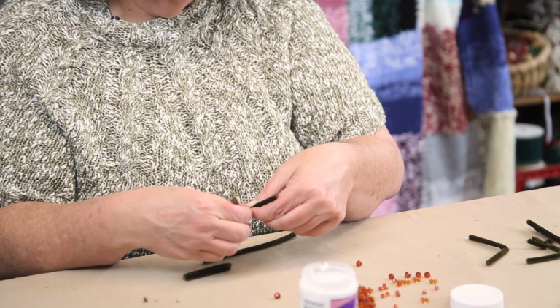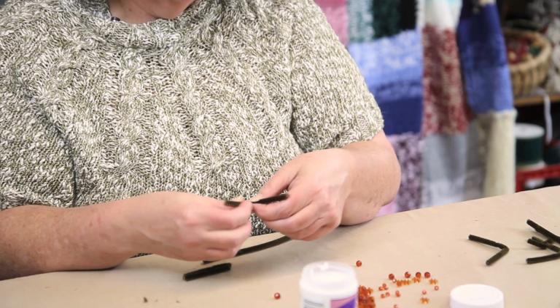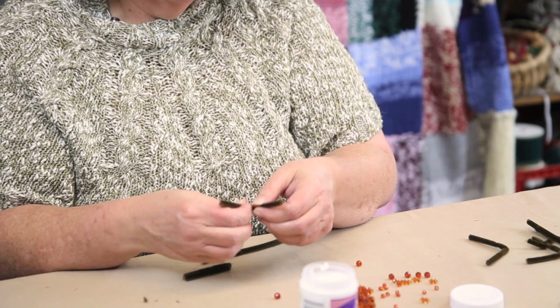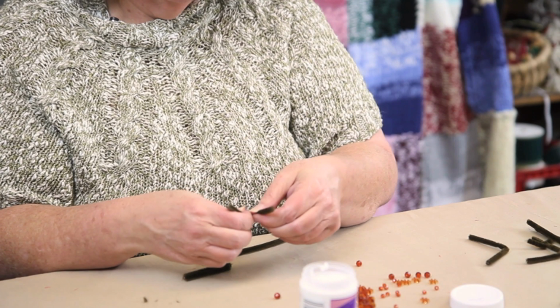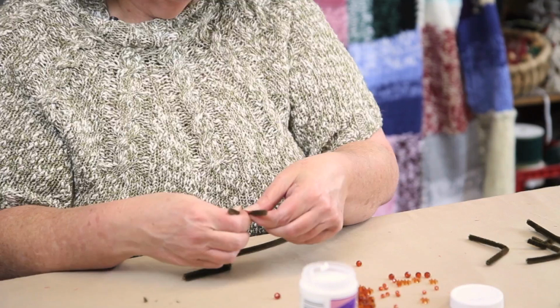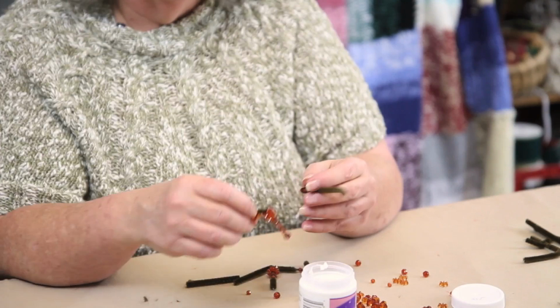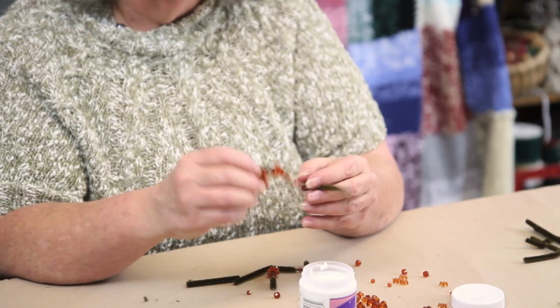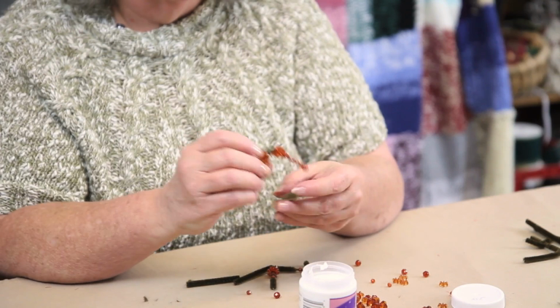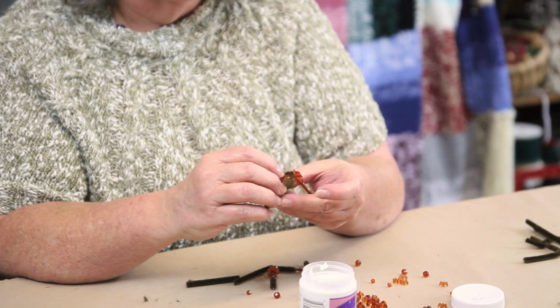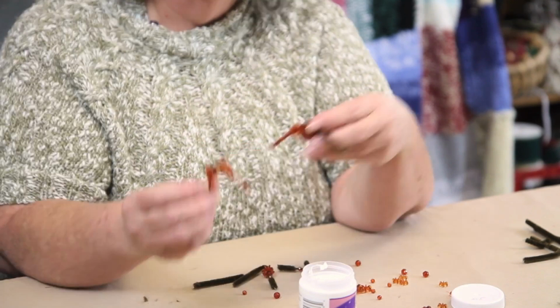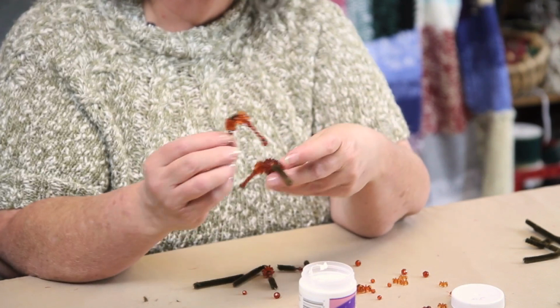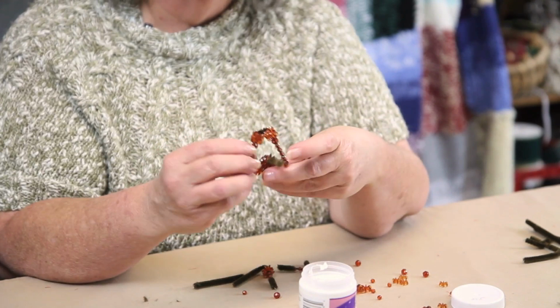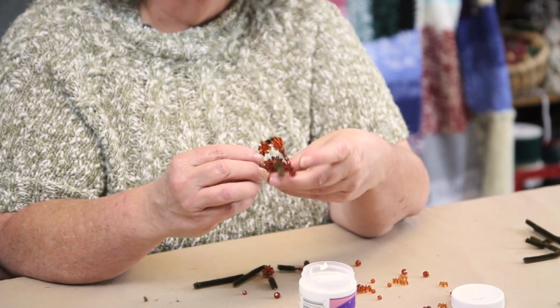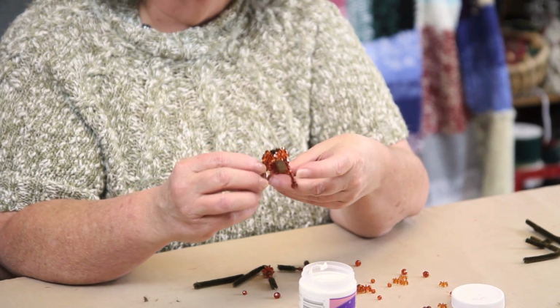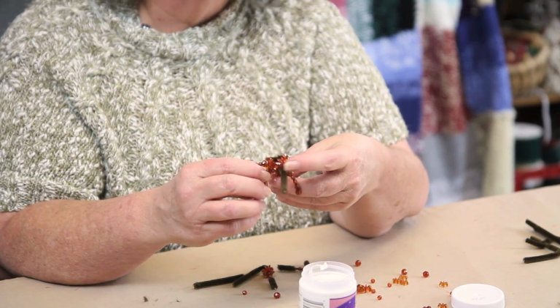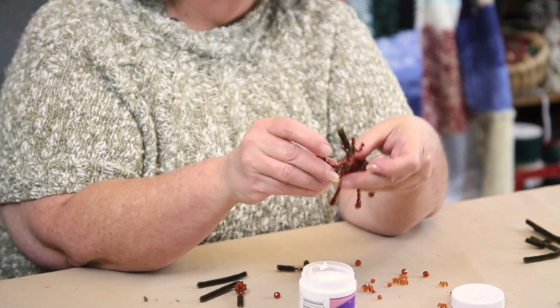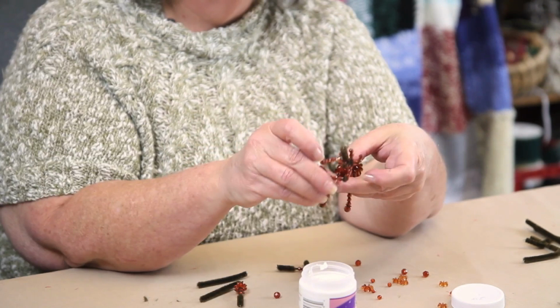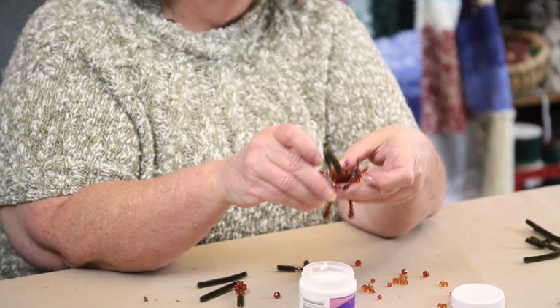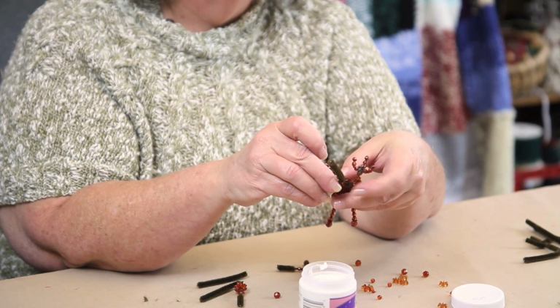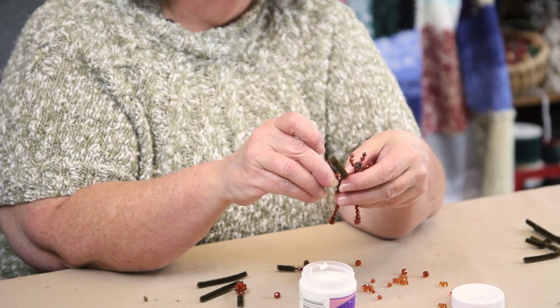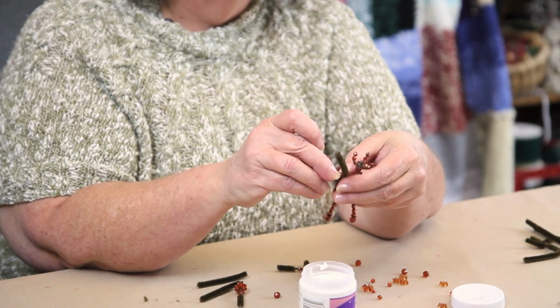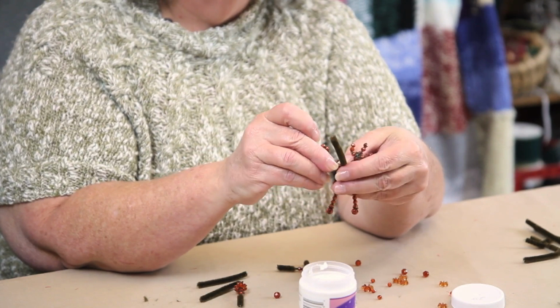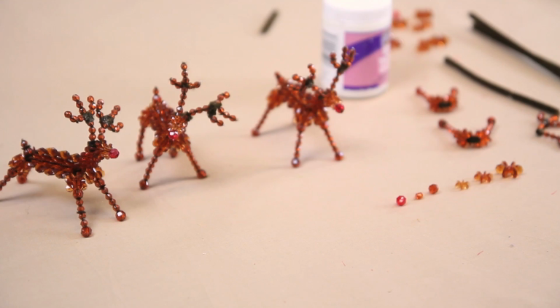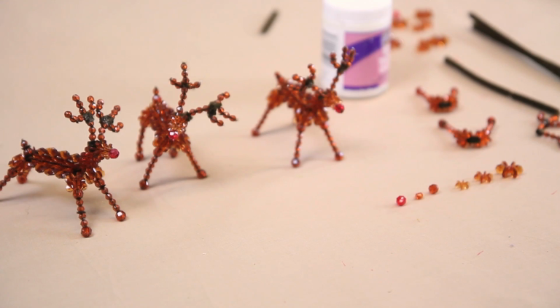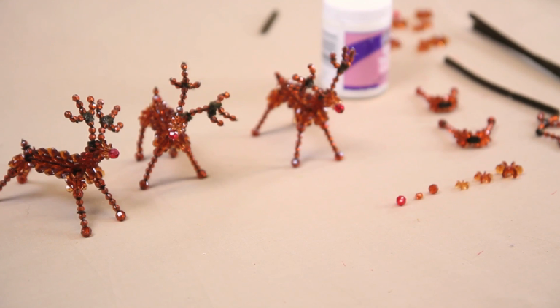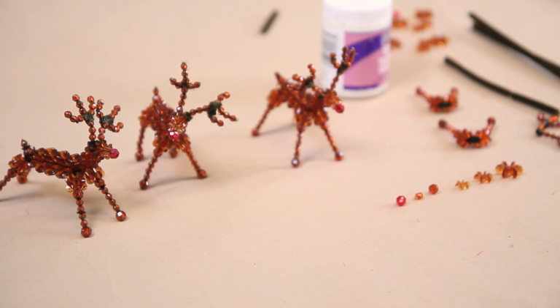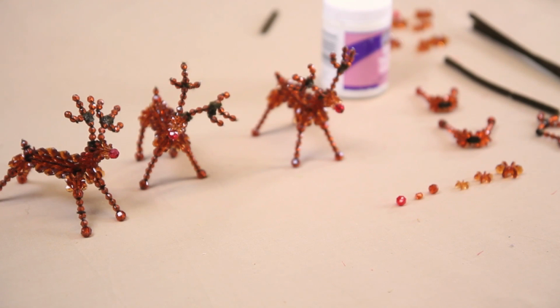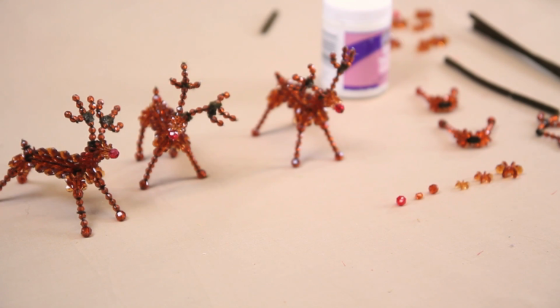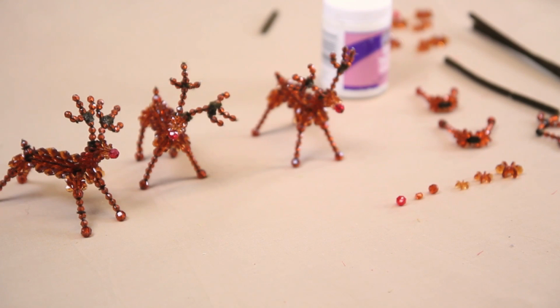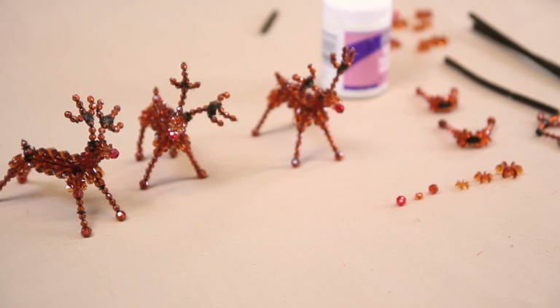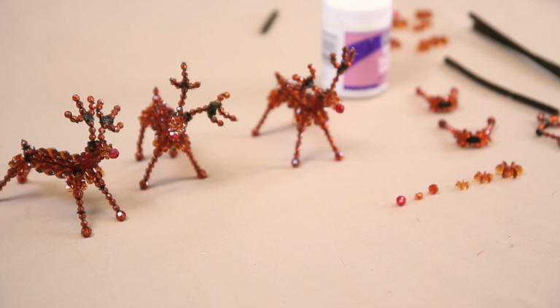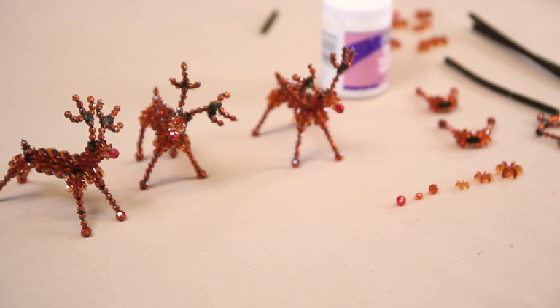Hi, I'm Avalyn Green. Today I'm going to show you how to make an easy beaded reindeer.